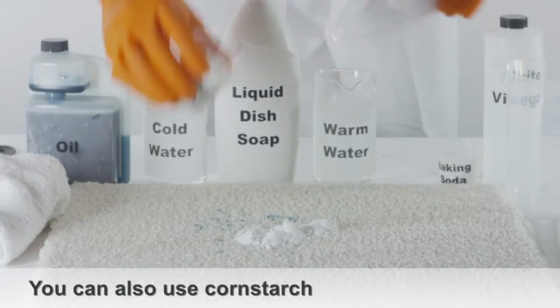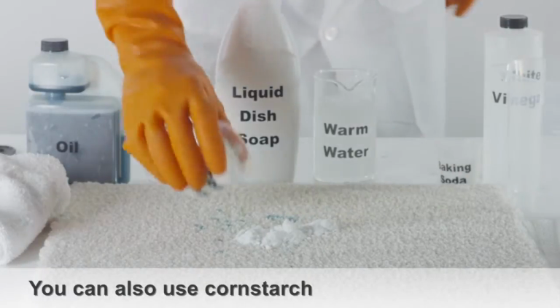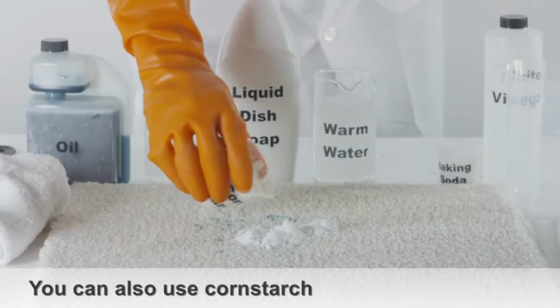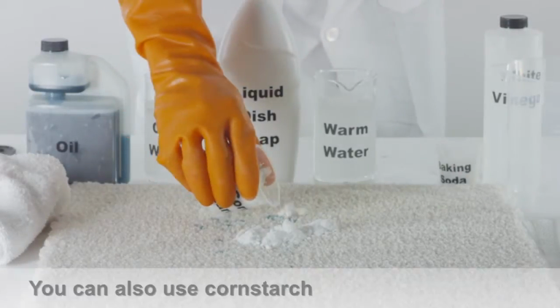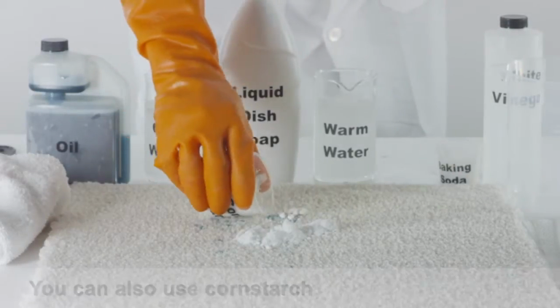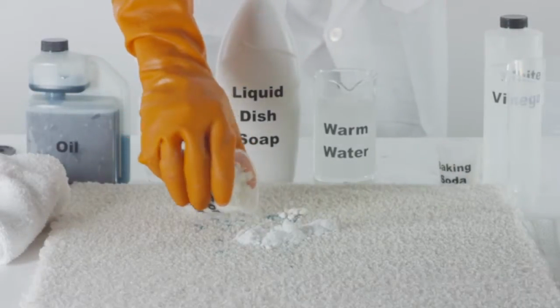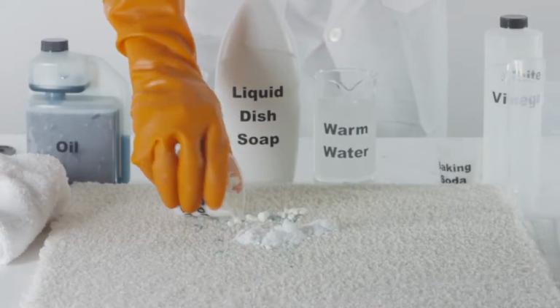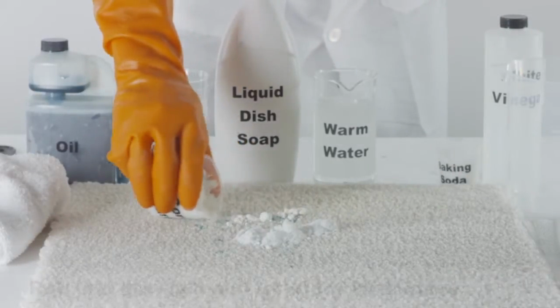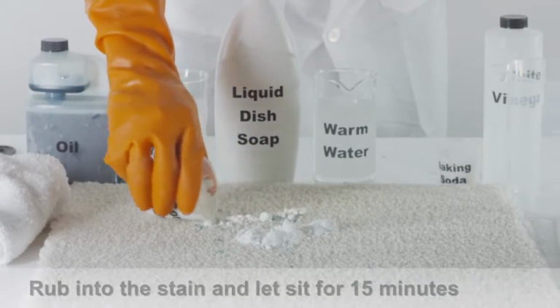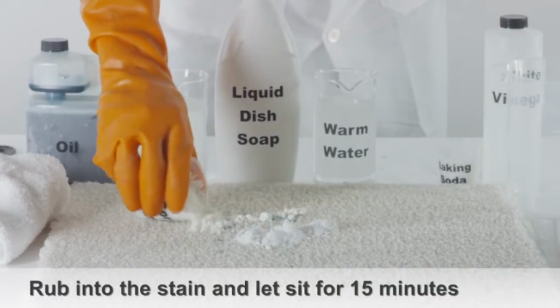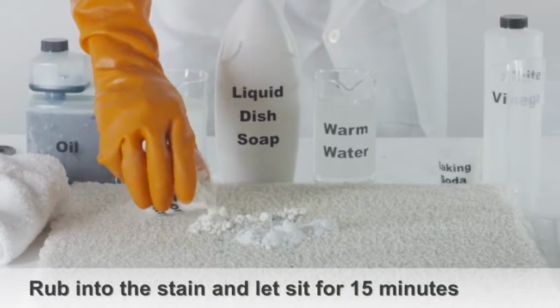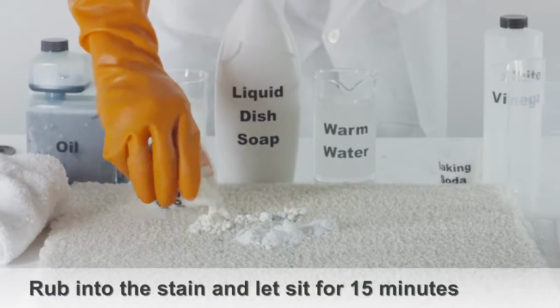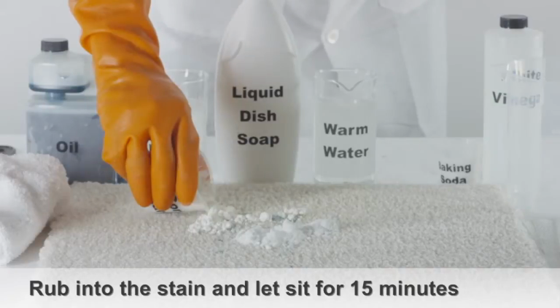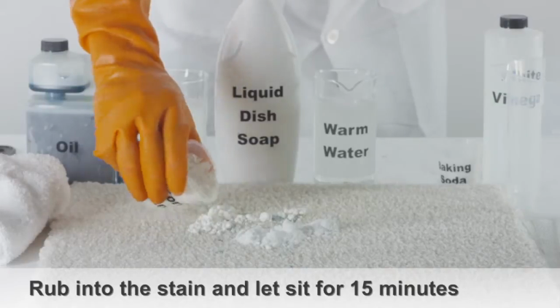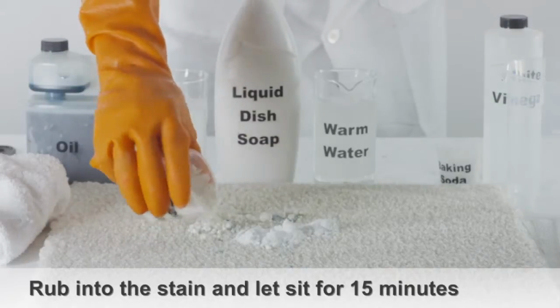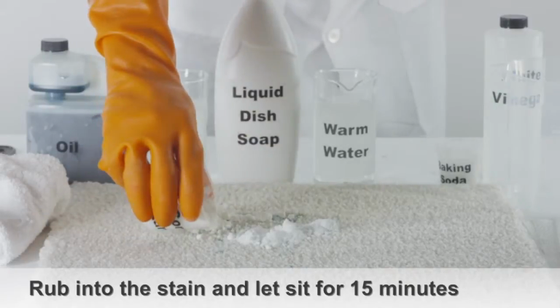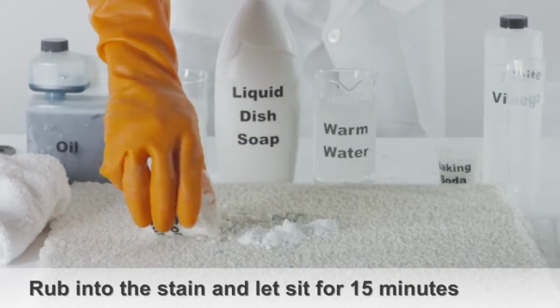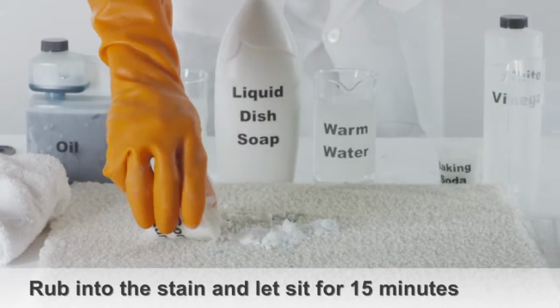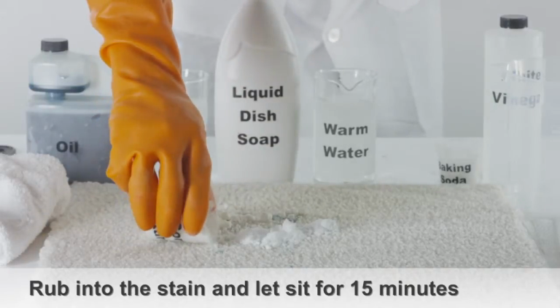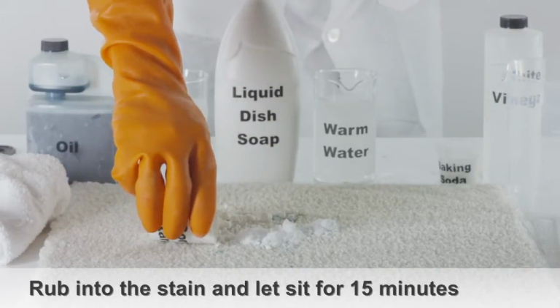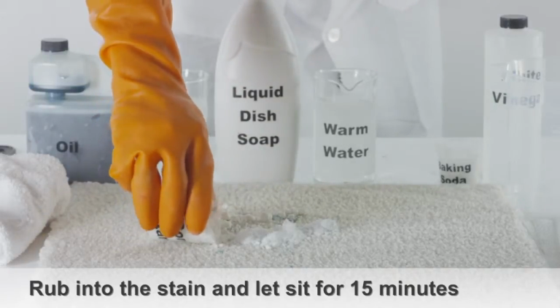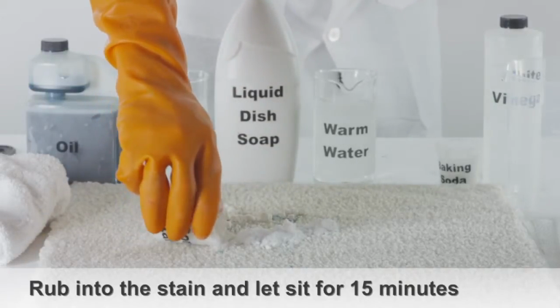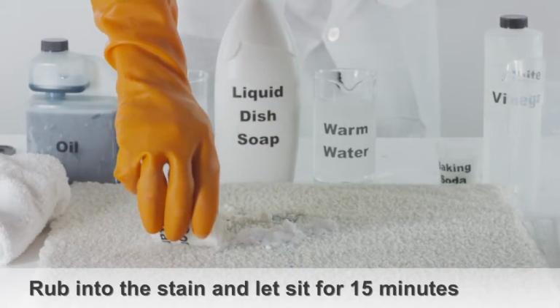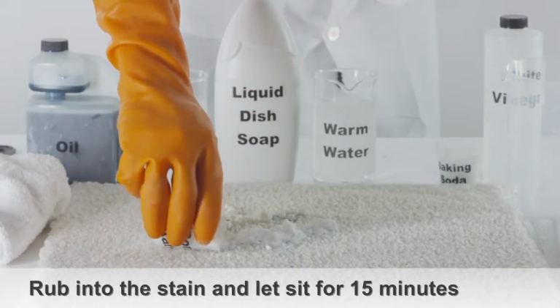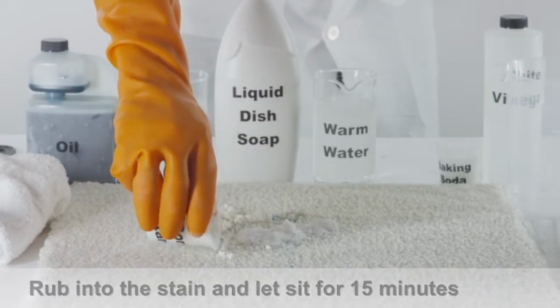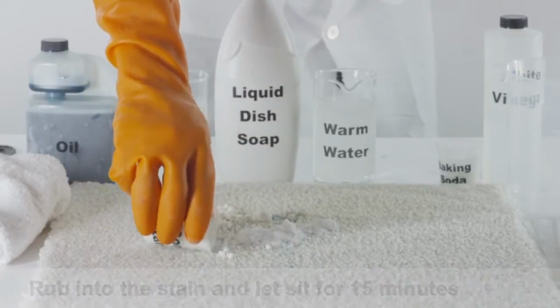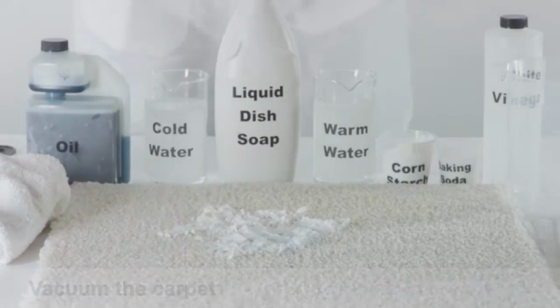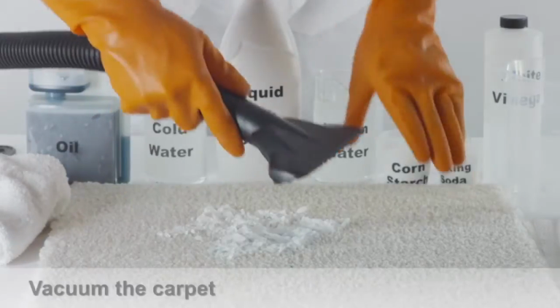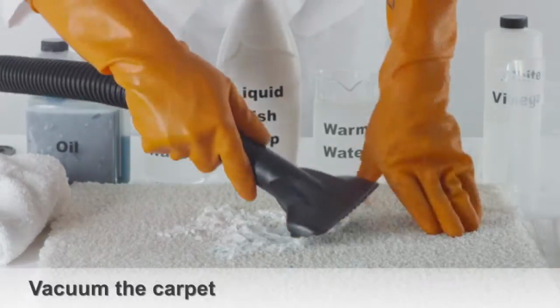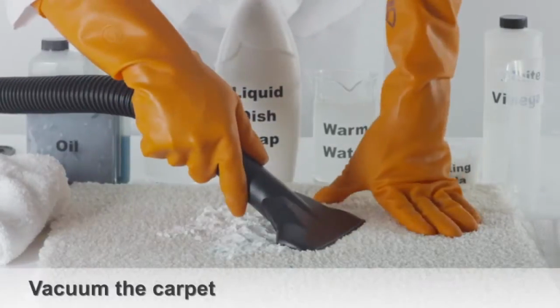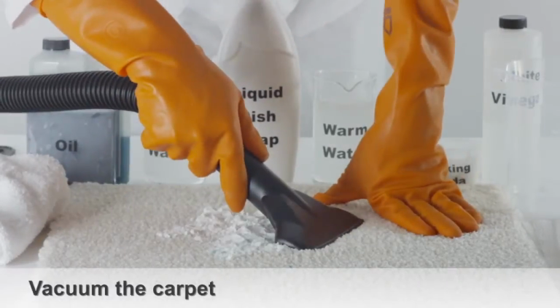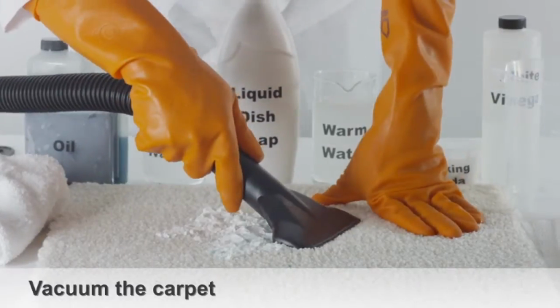Let the baking soda or corn starch sit for 10 to 15 minutes, then vacuum the carpet.